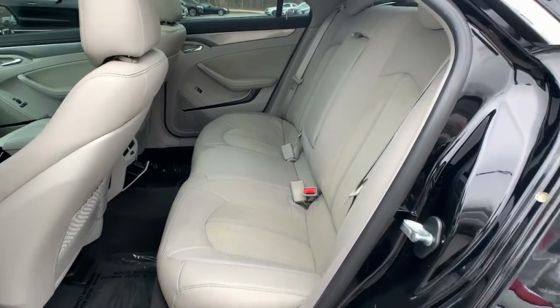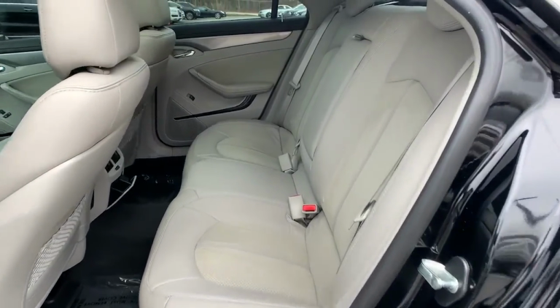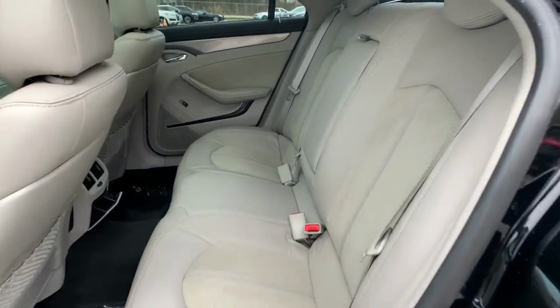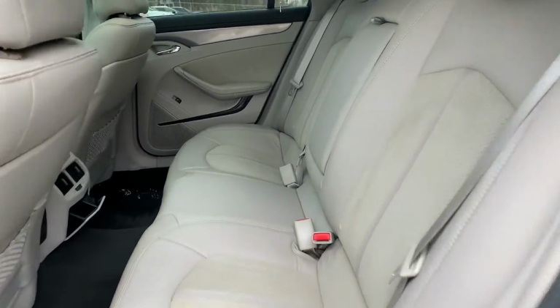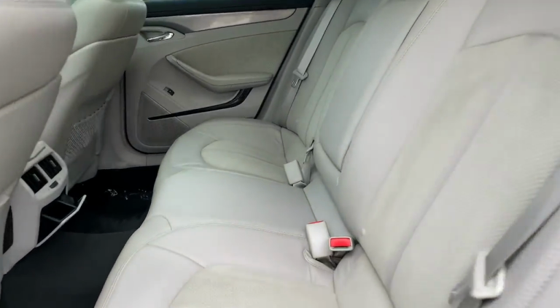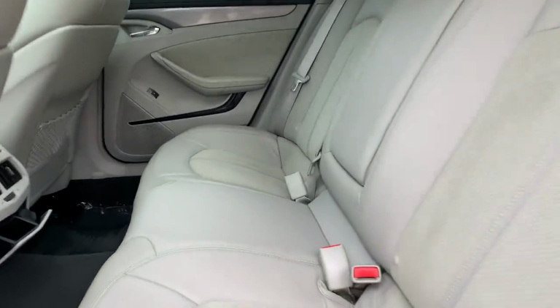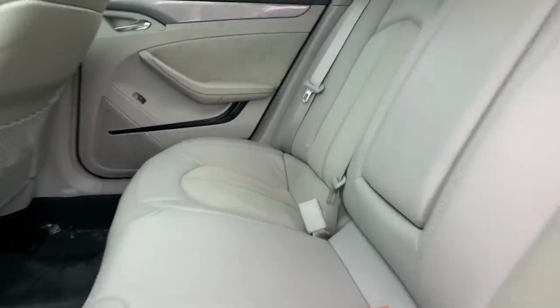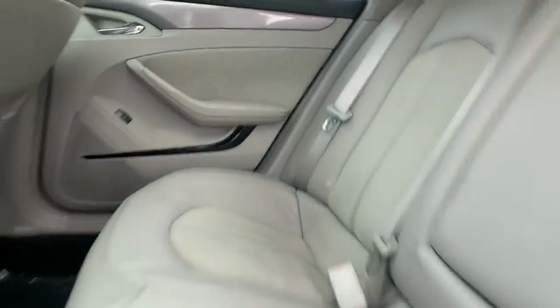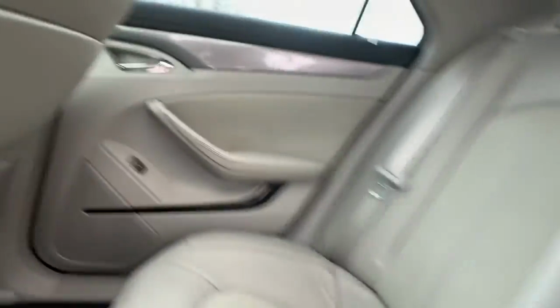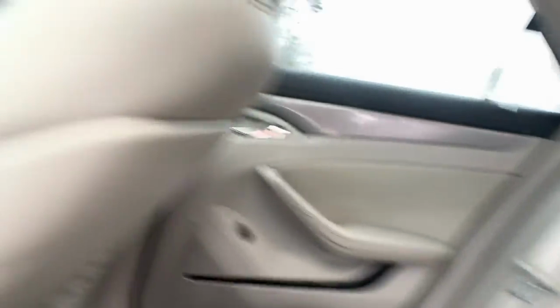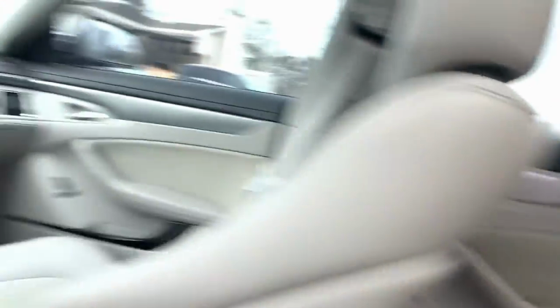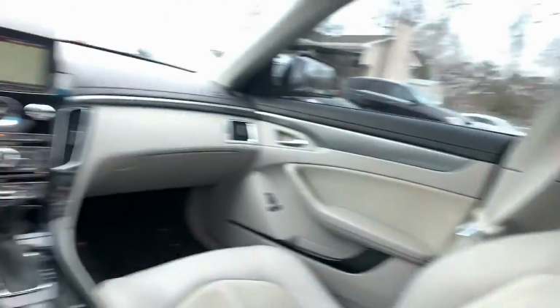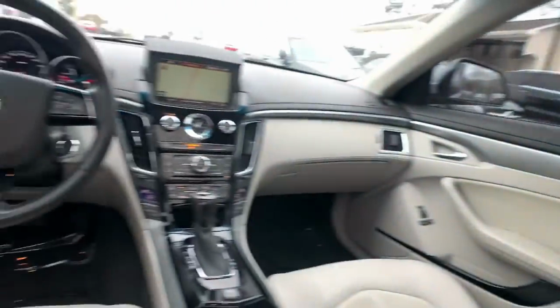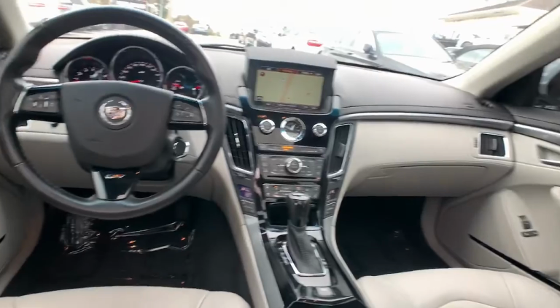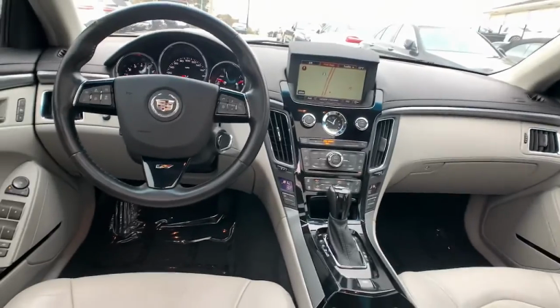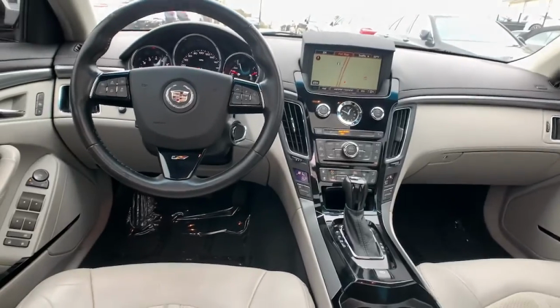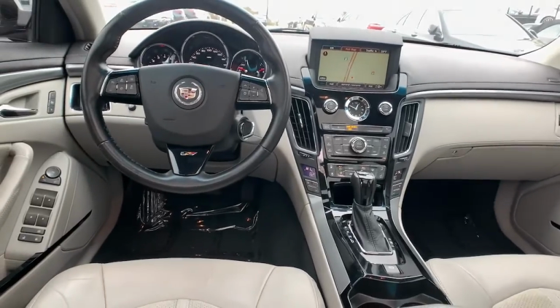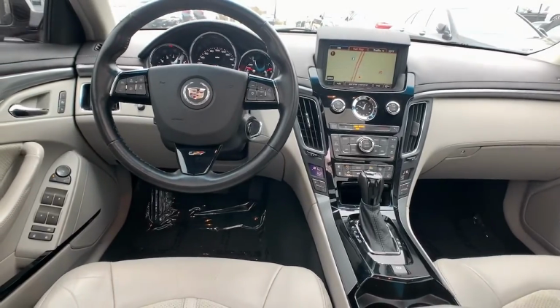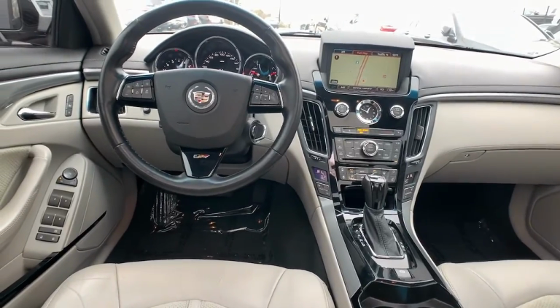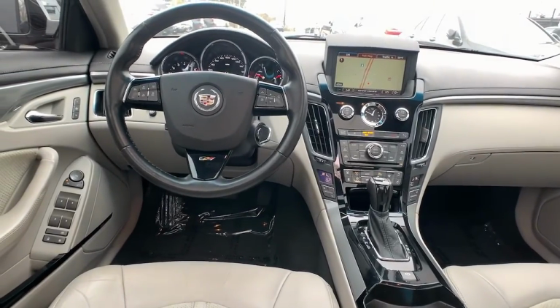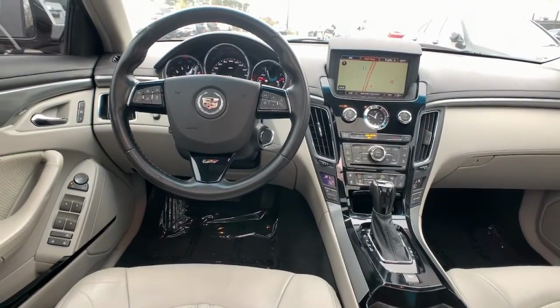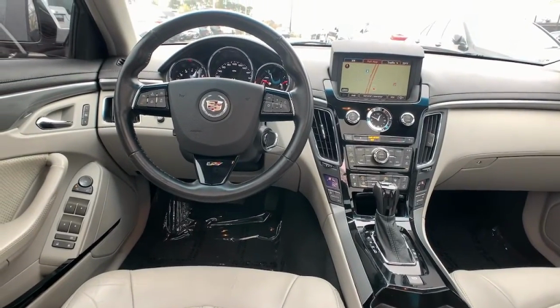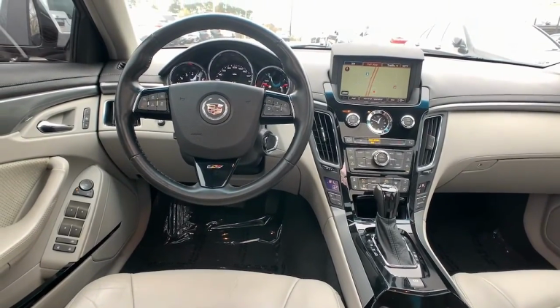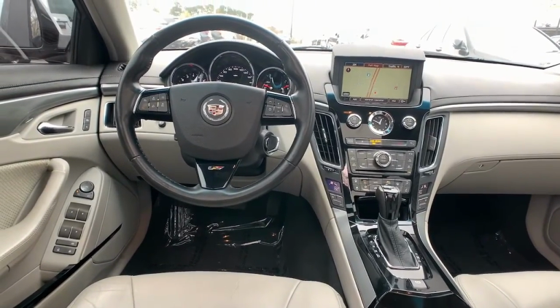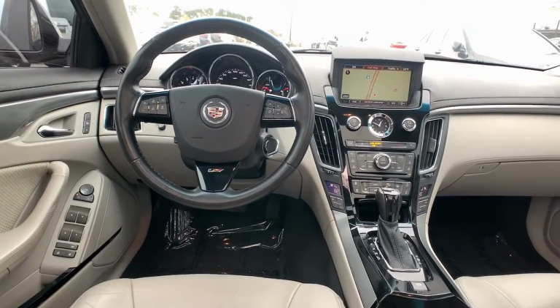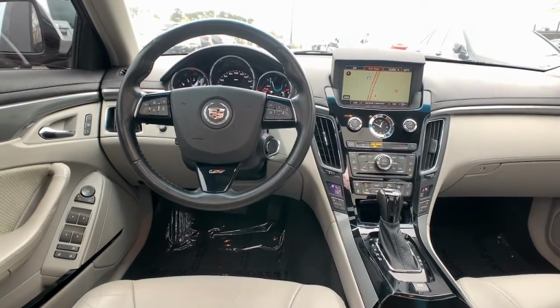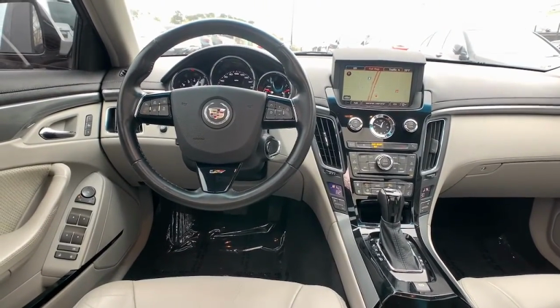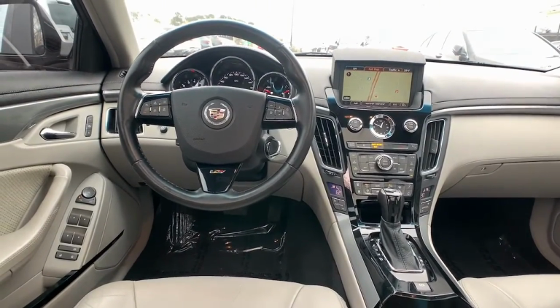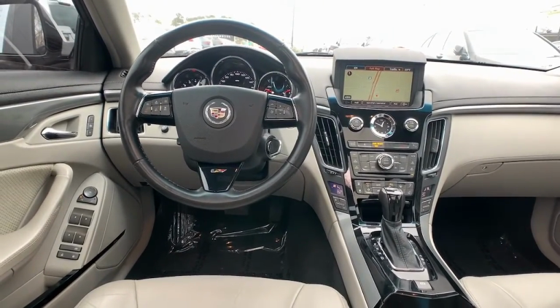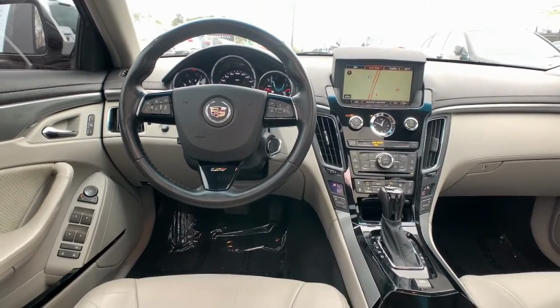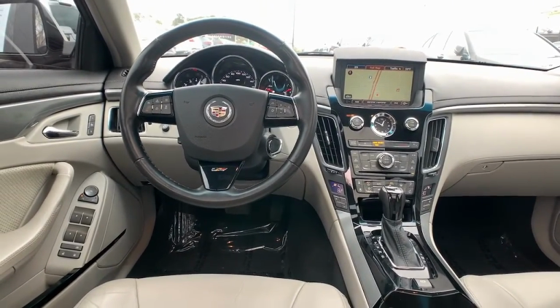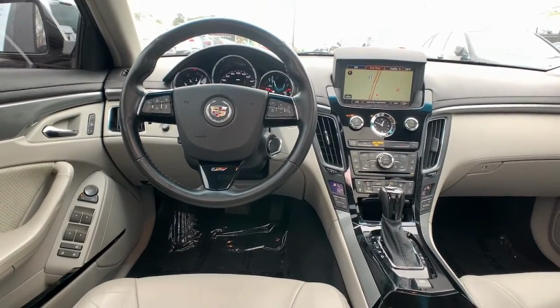Be ready for cruising or burning up the track in the CTS-V sedan. Take it for a road test today.